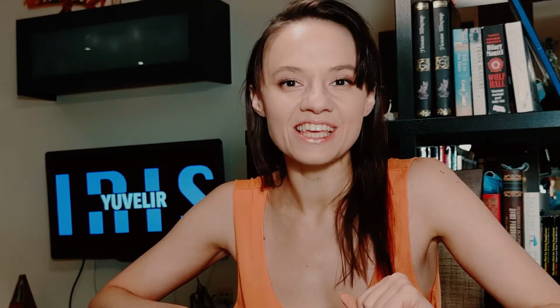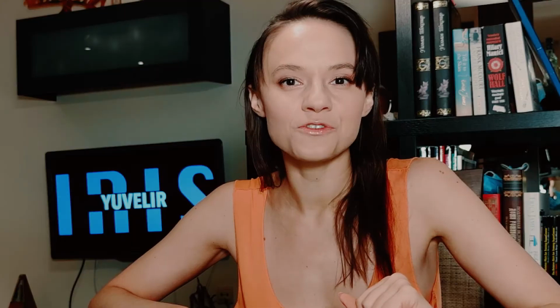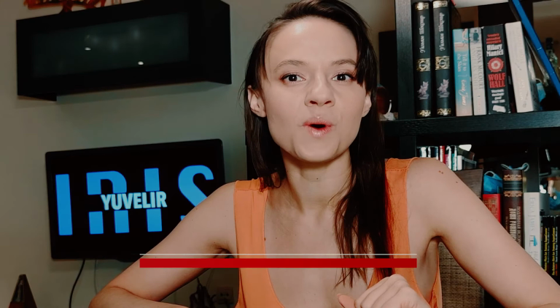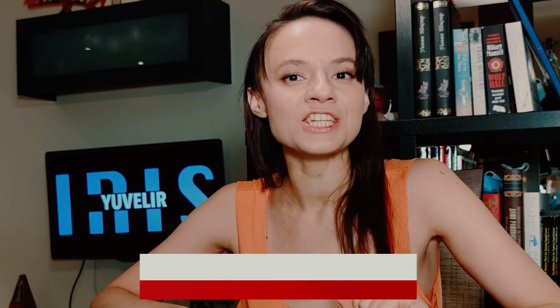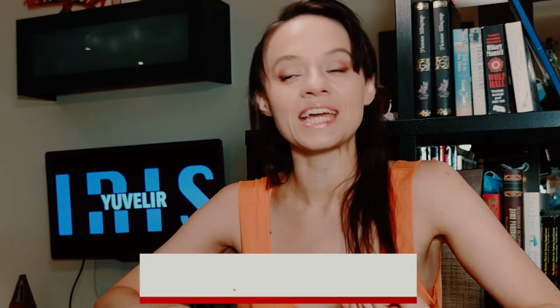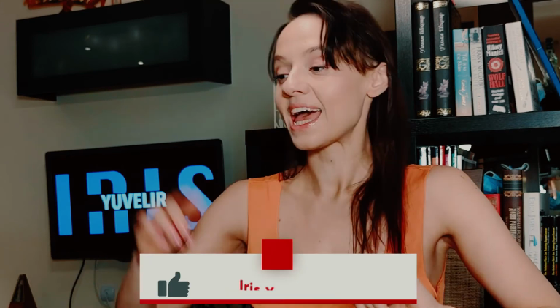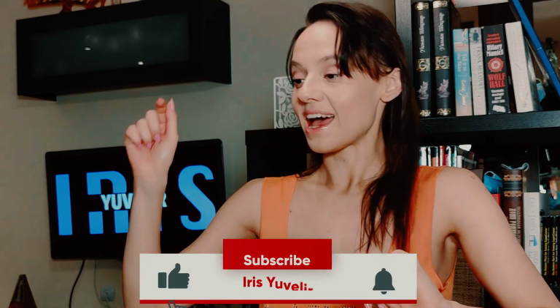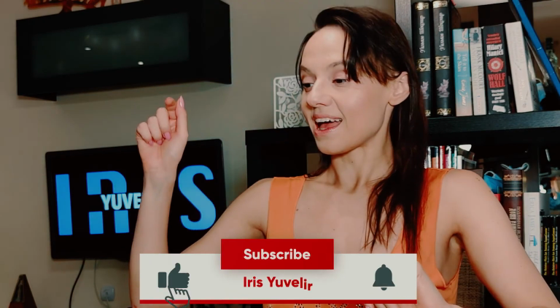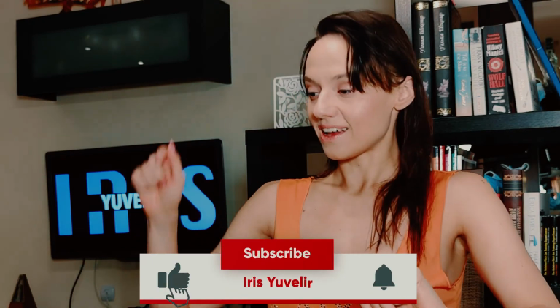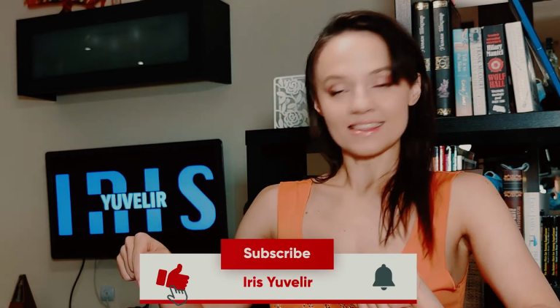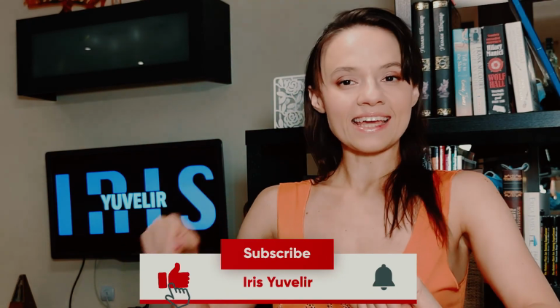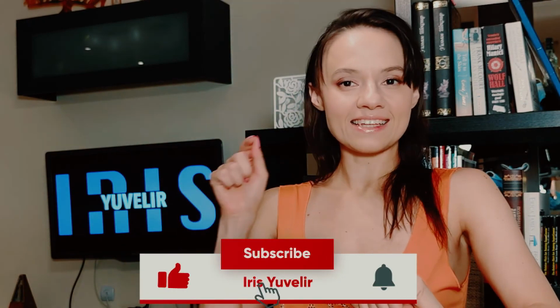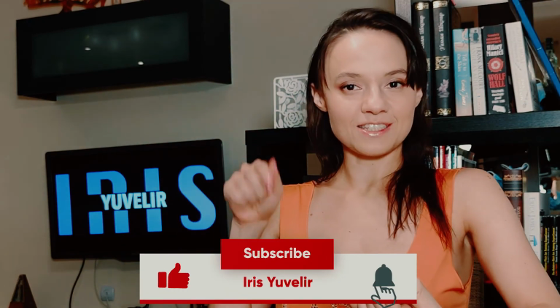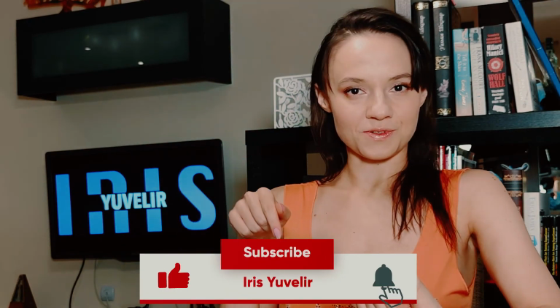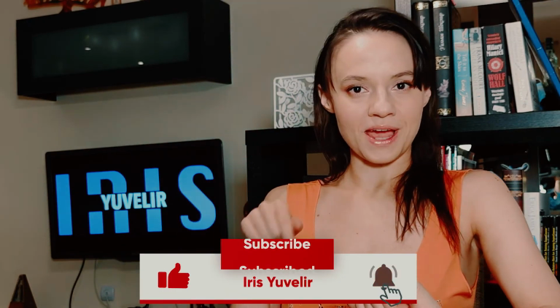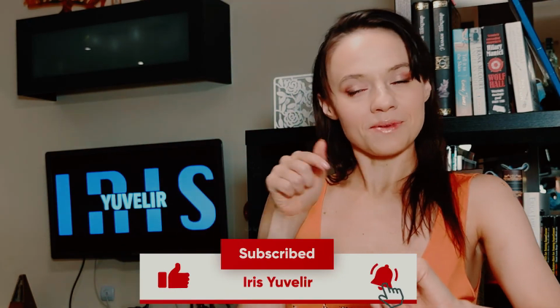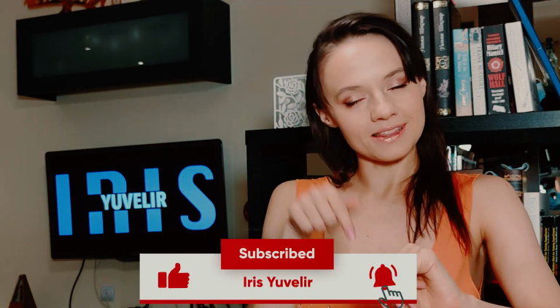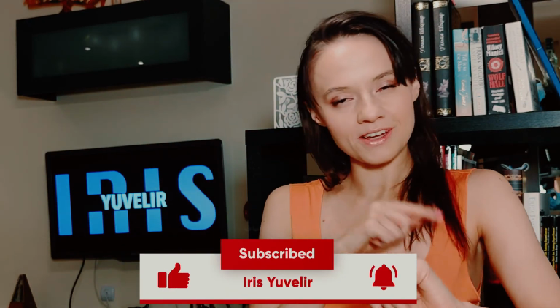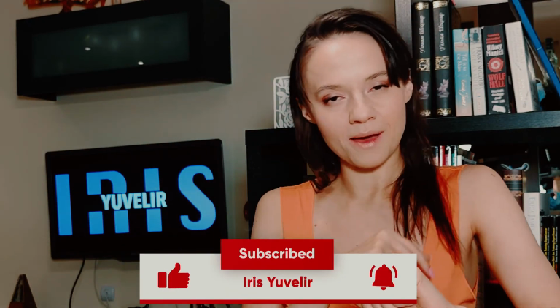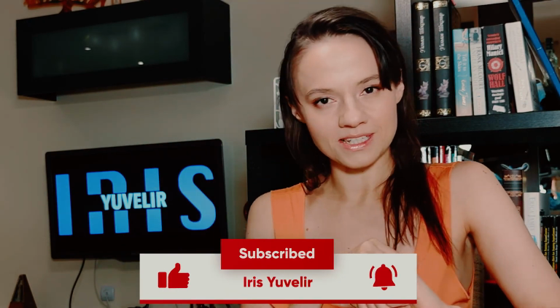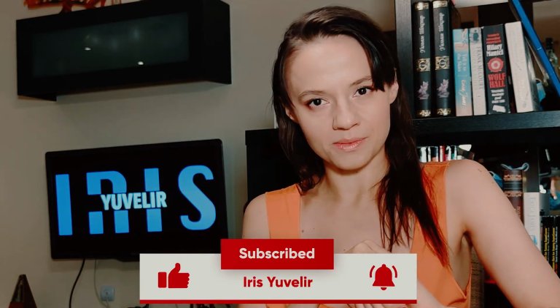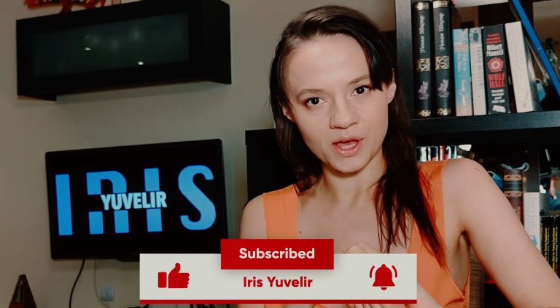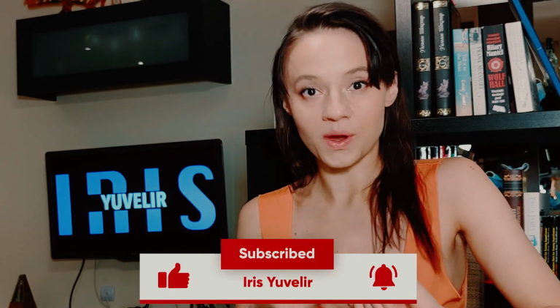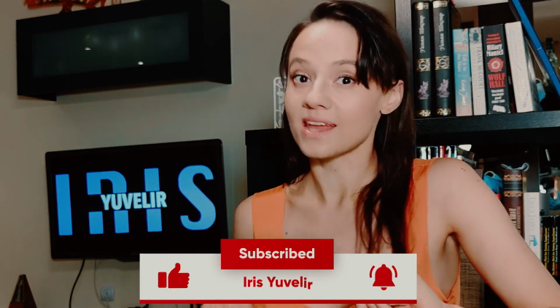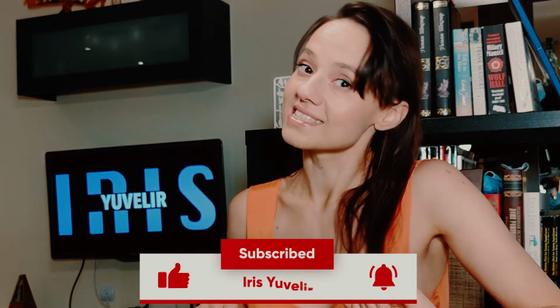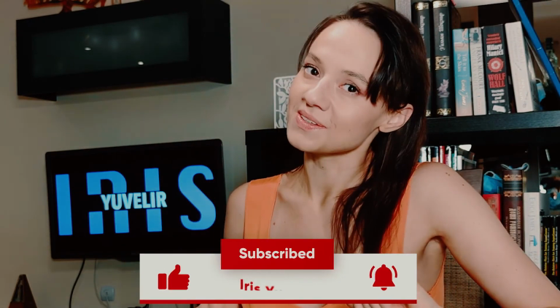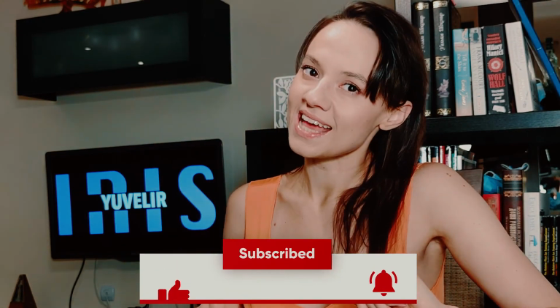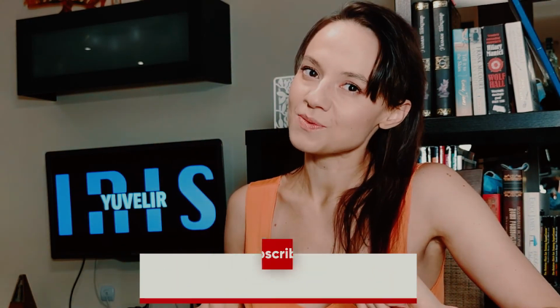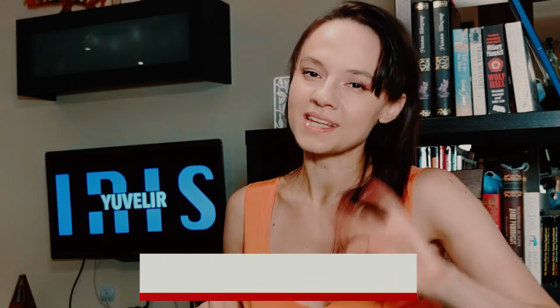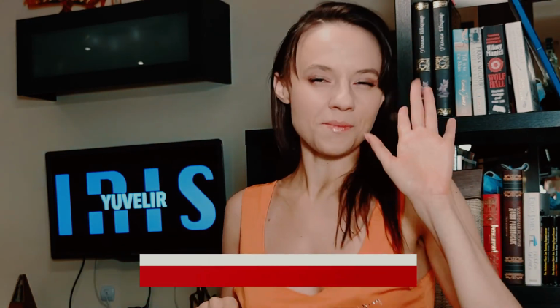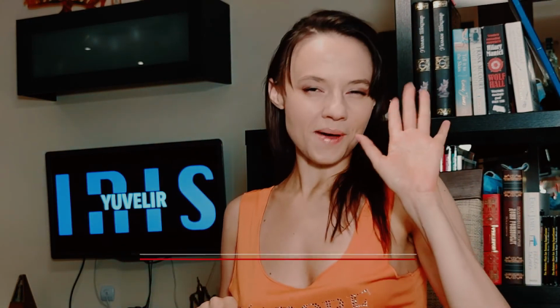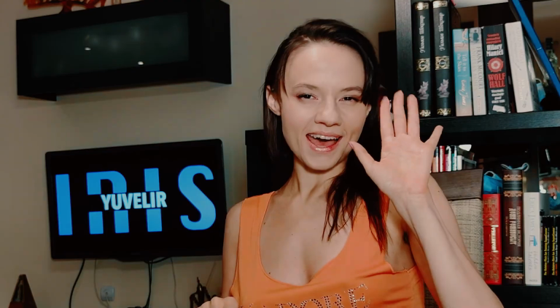Thank you for watching. Like, subscribe, and leave a comment down below. And I'll see you in the next one. Bye!